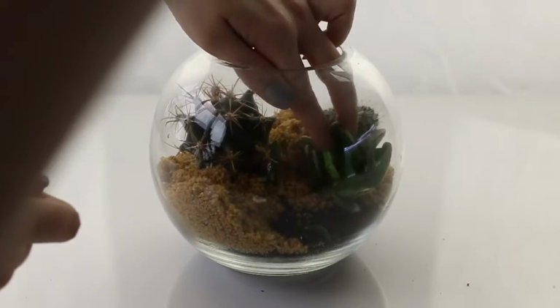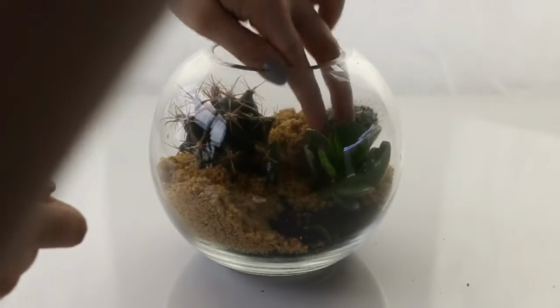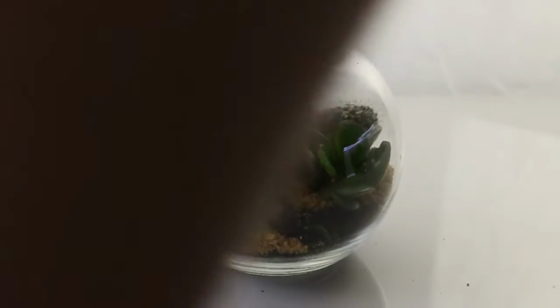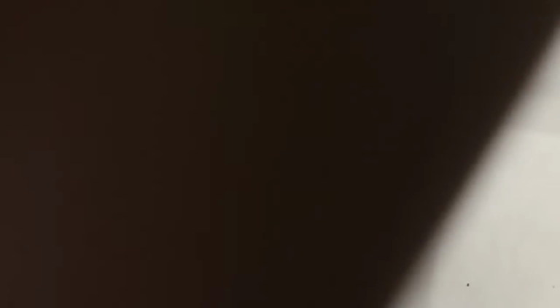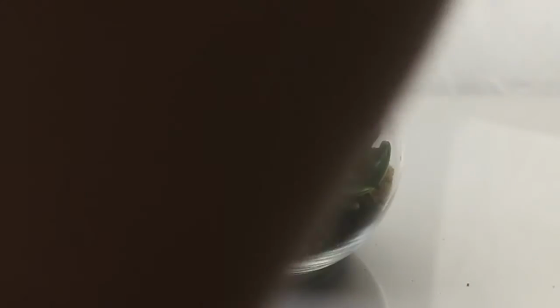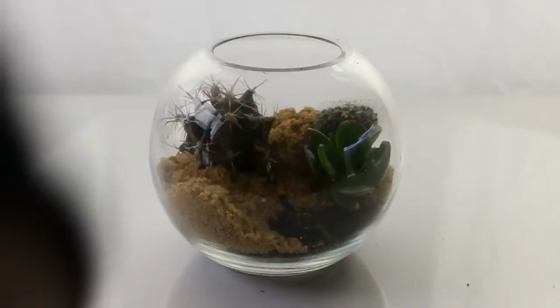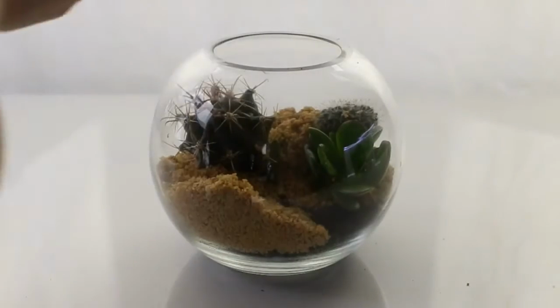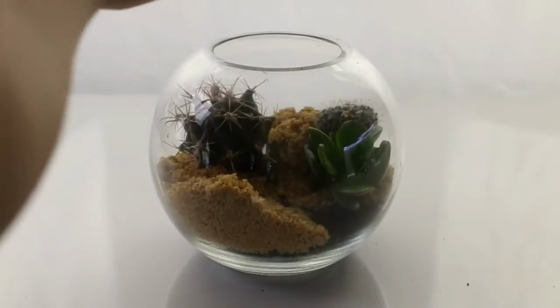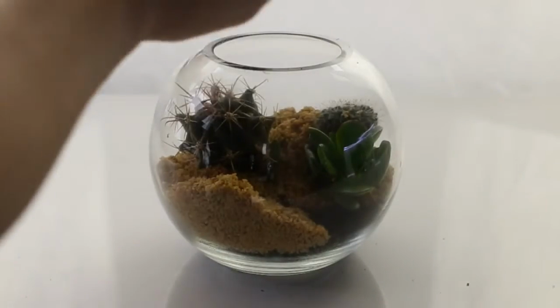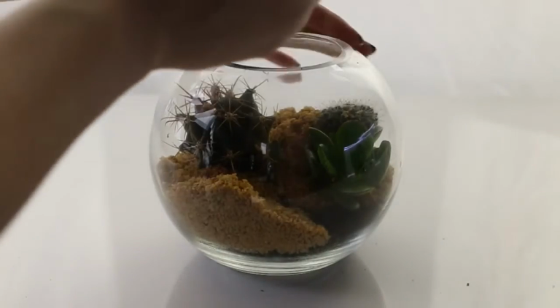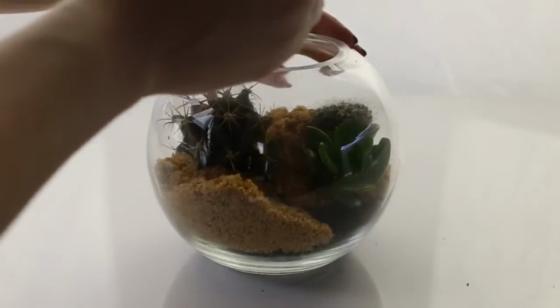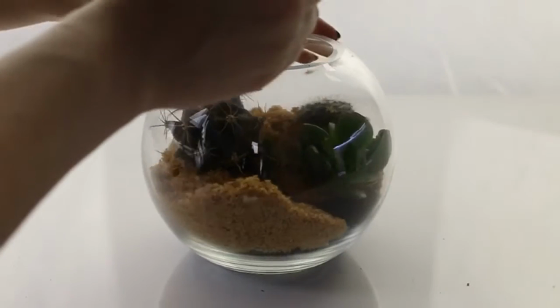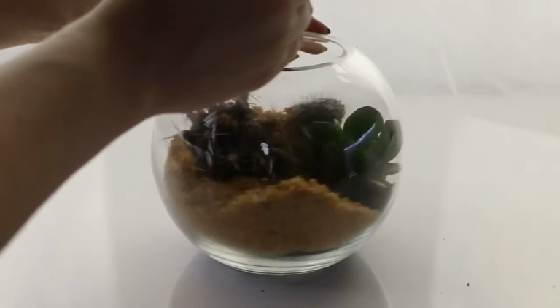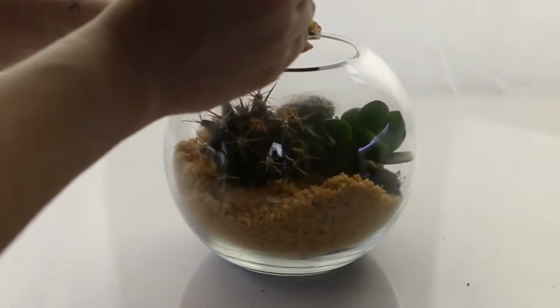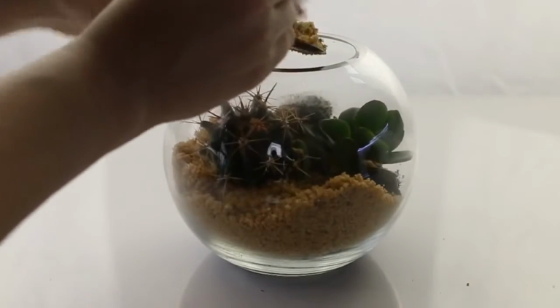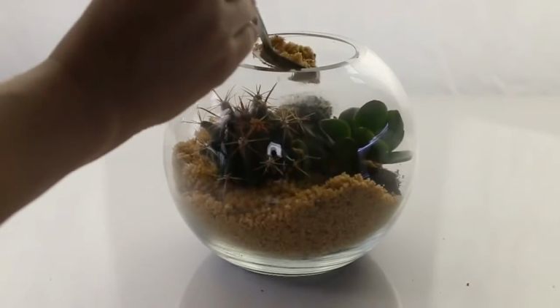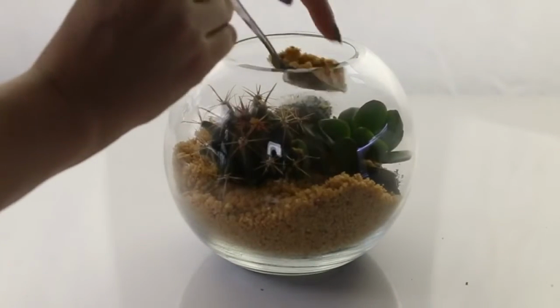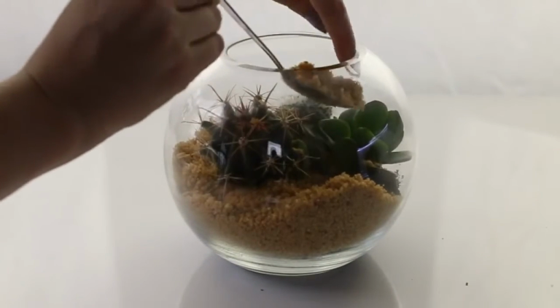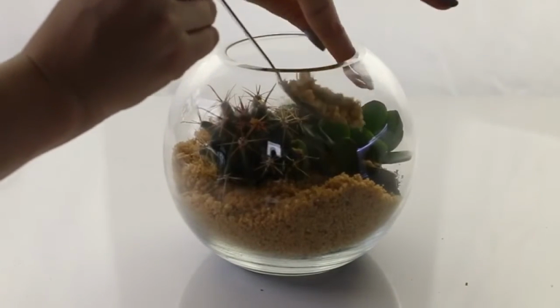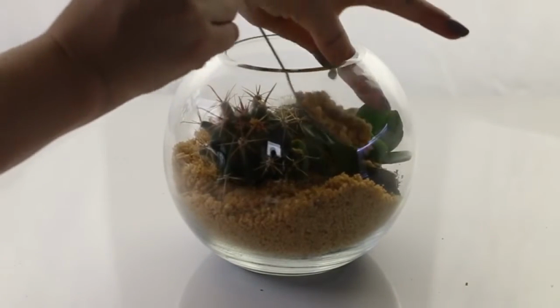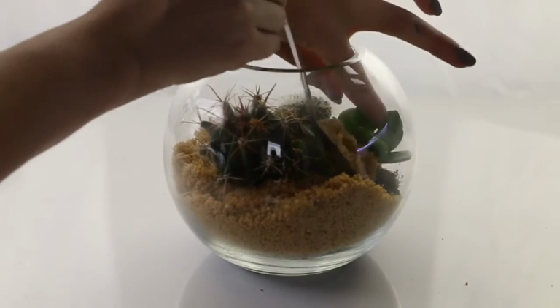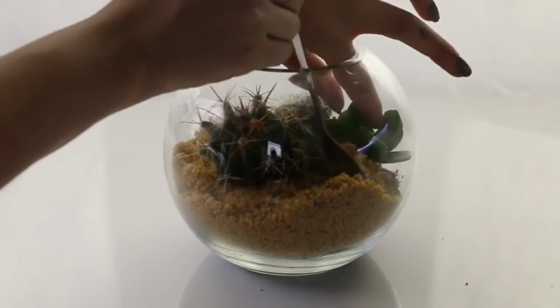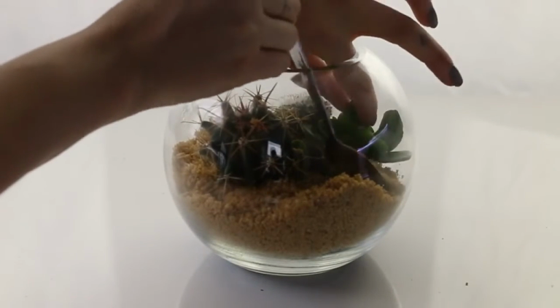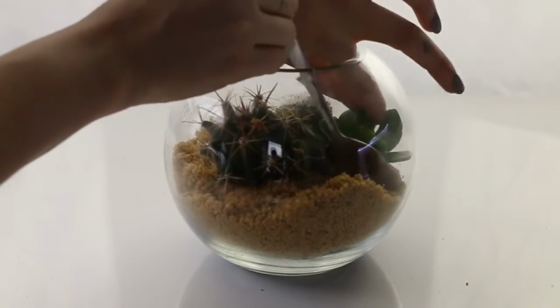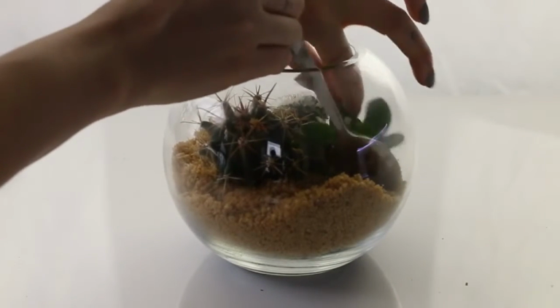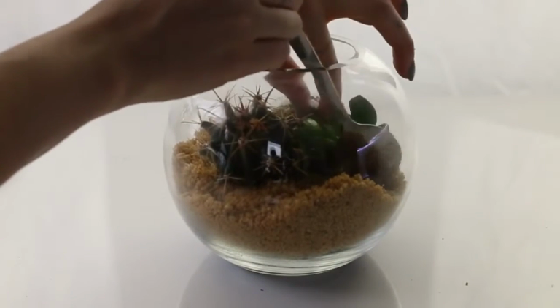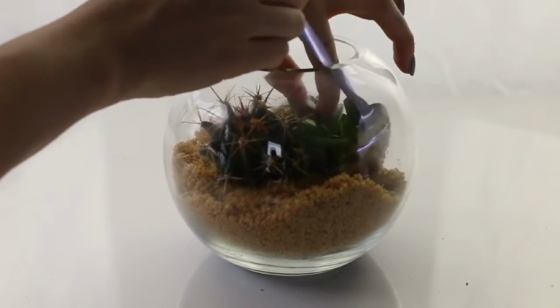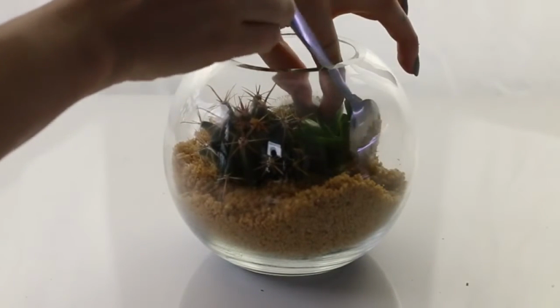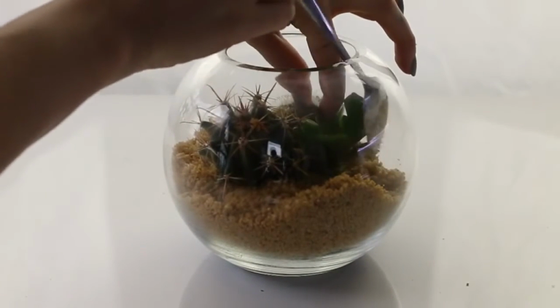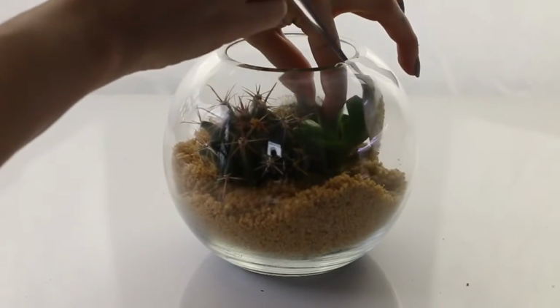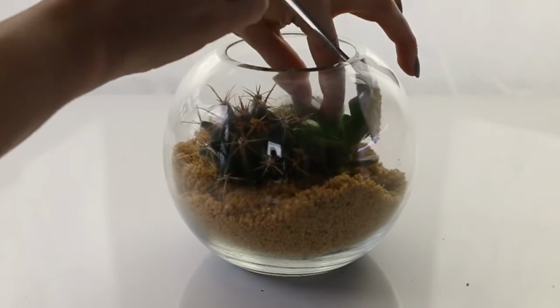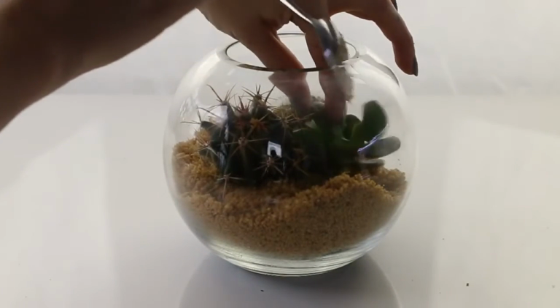If you can get cacti smaller than this it would be even better. I feel like that big guy is going to have to go pretty soon after I give this to Kirstie.